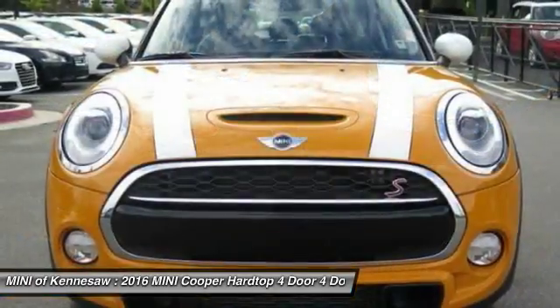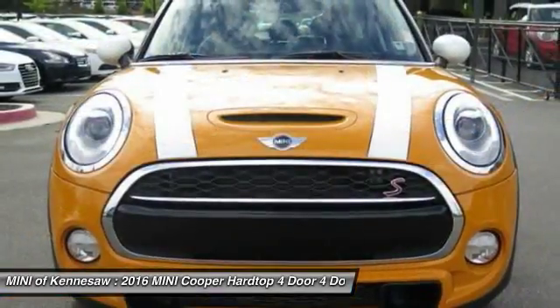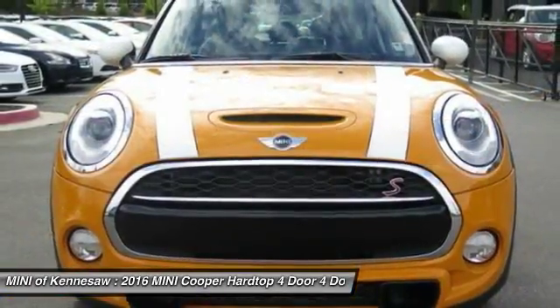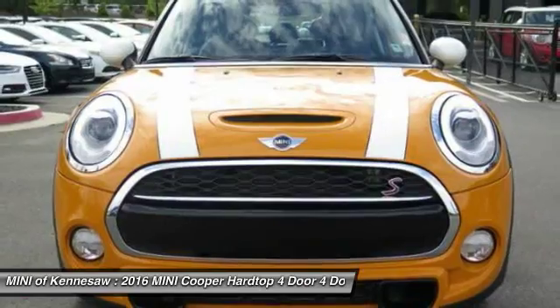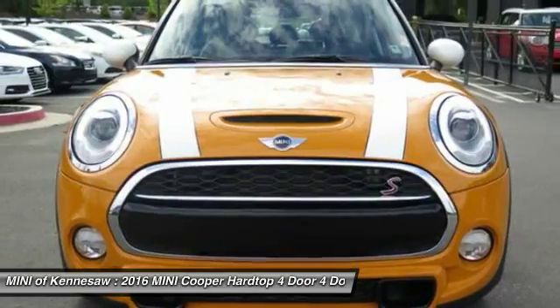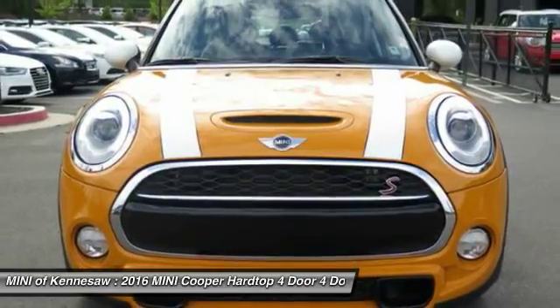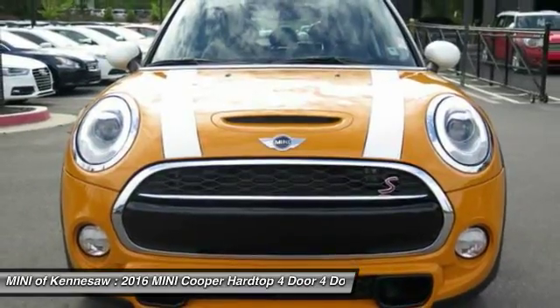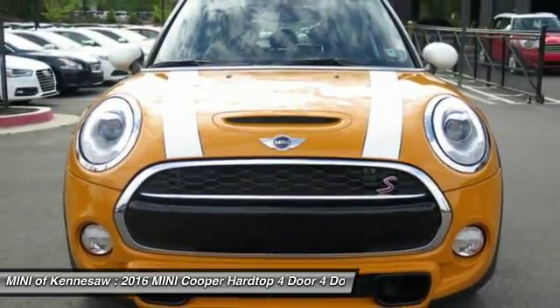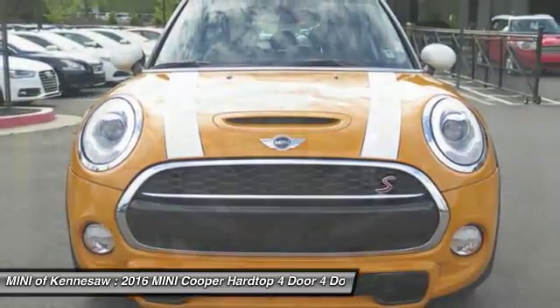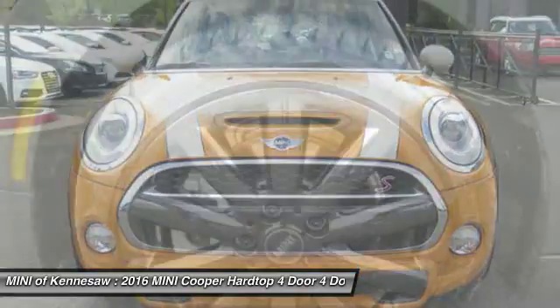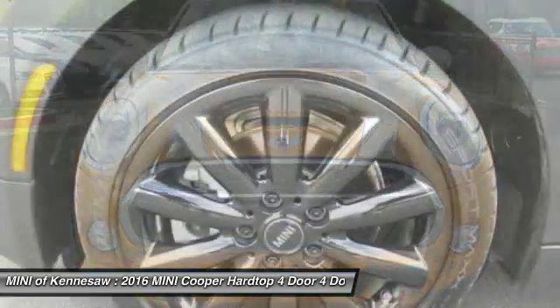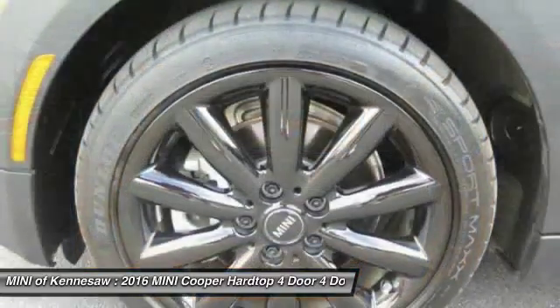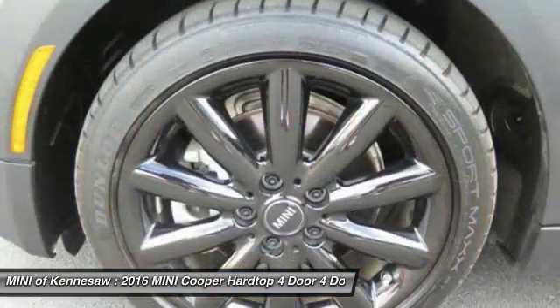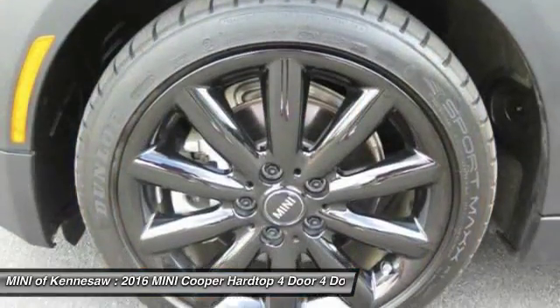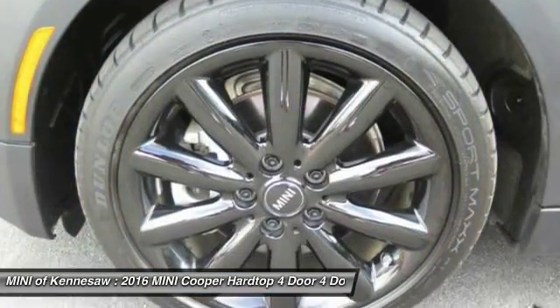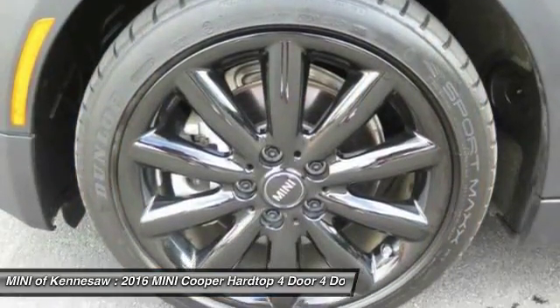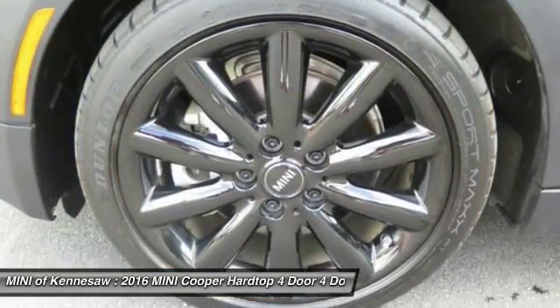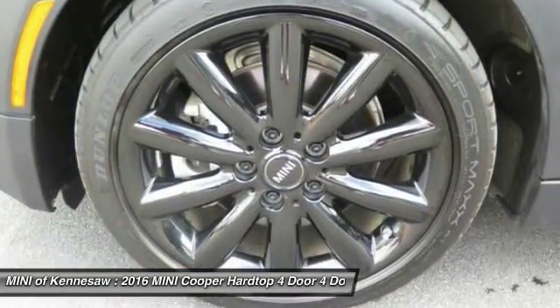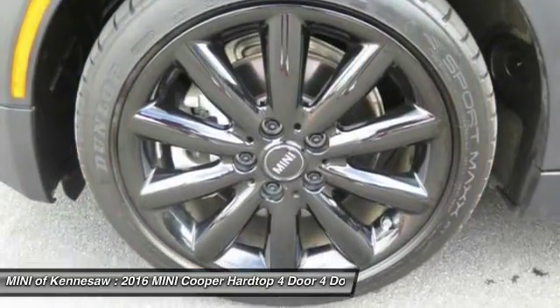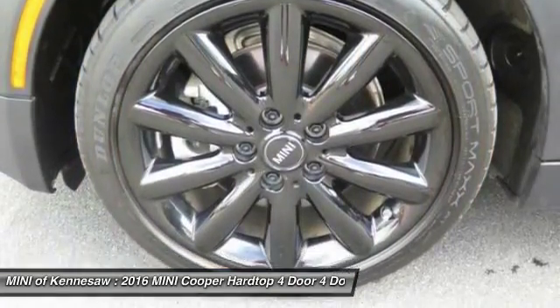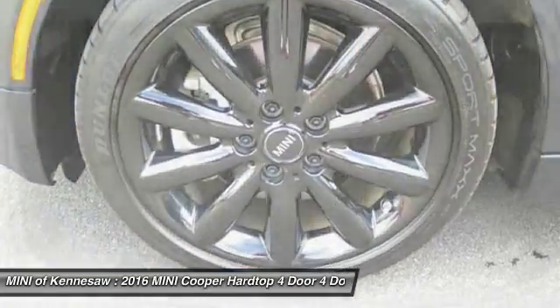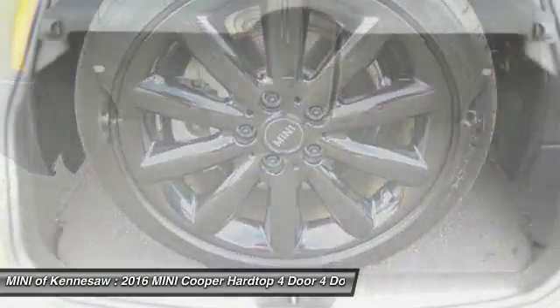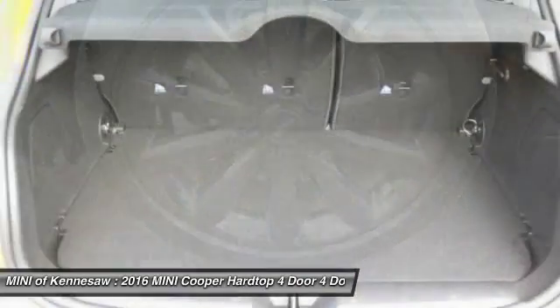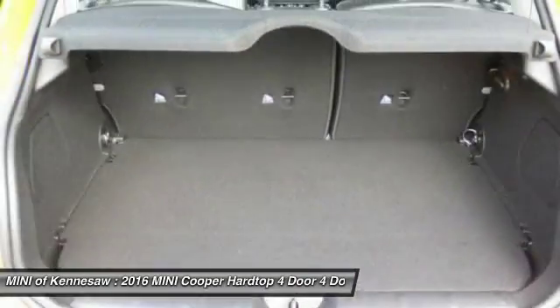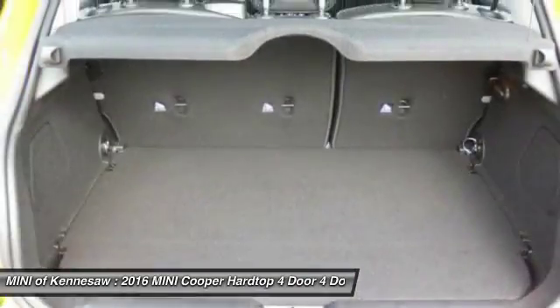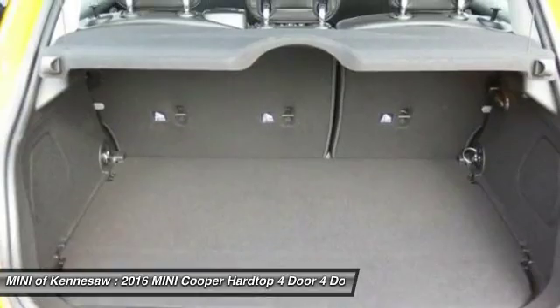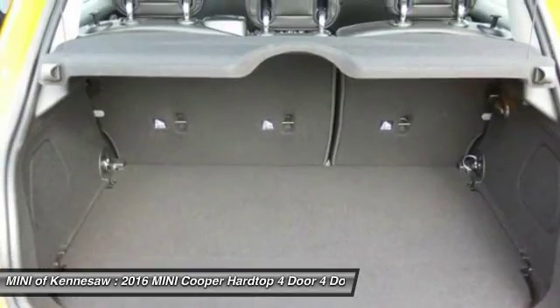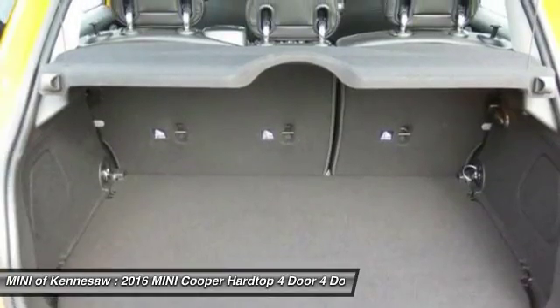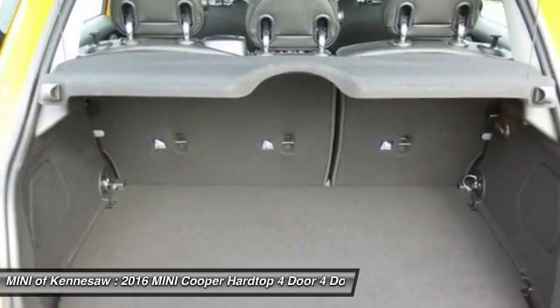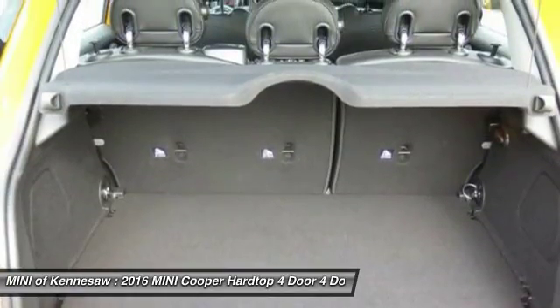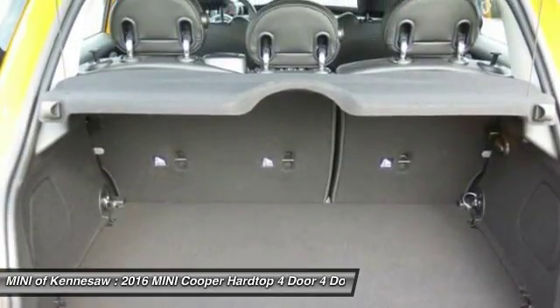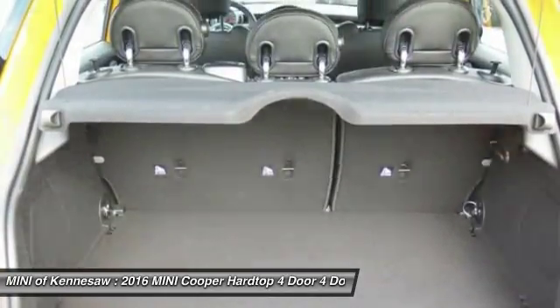Bluetooth wireless data link for hands-free phone, front air conditioning, home link garage door opener, power steering.